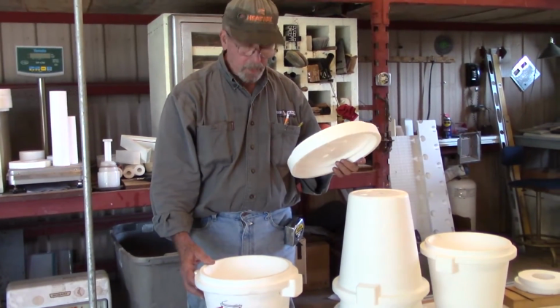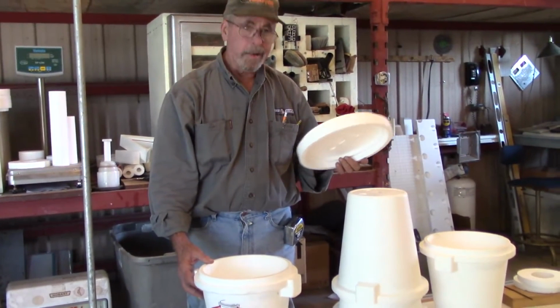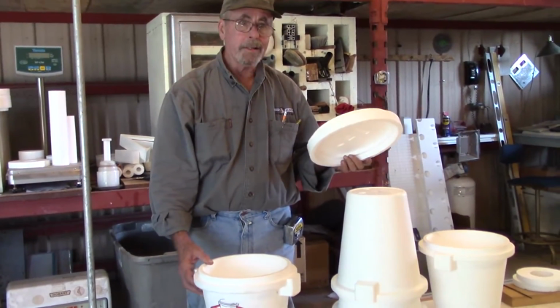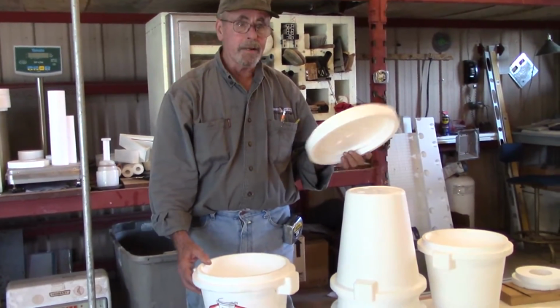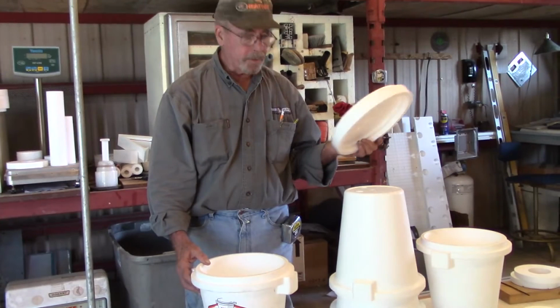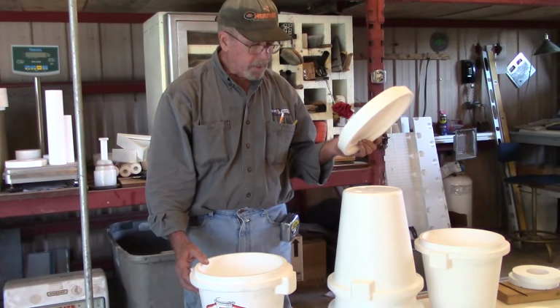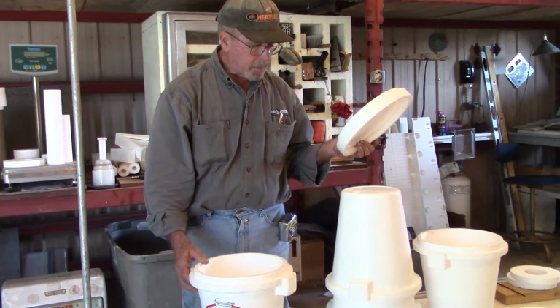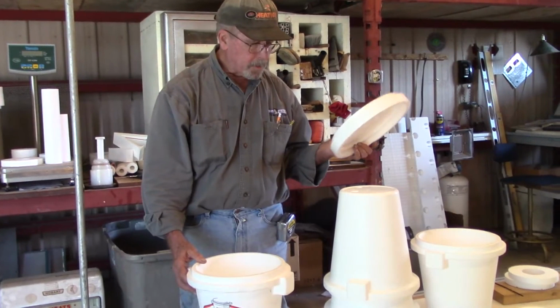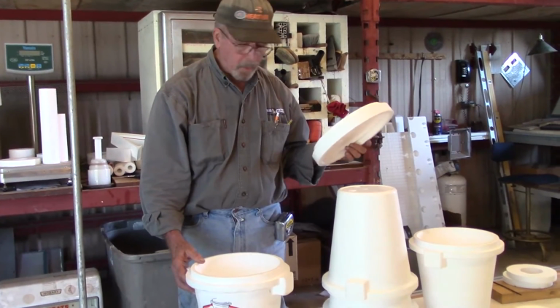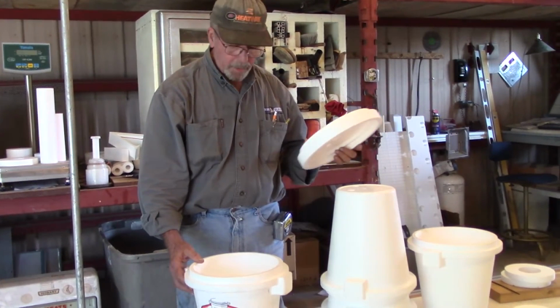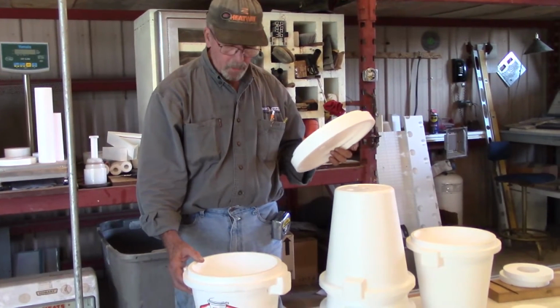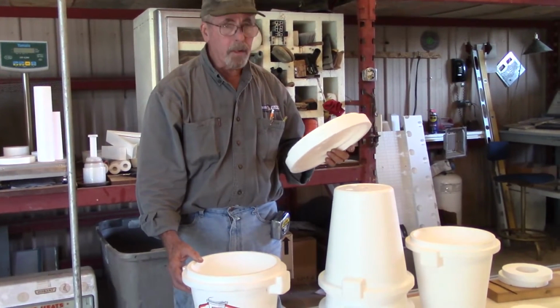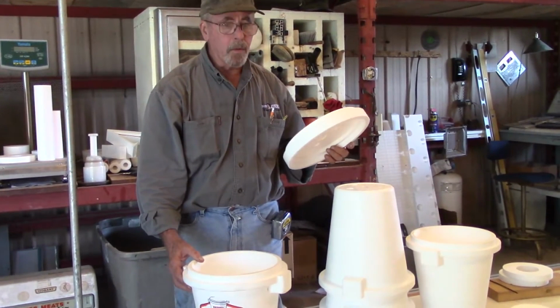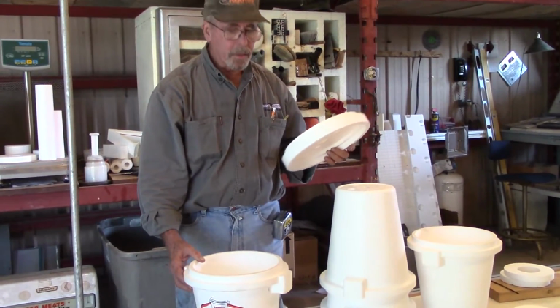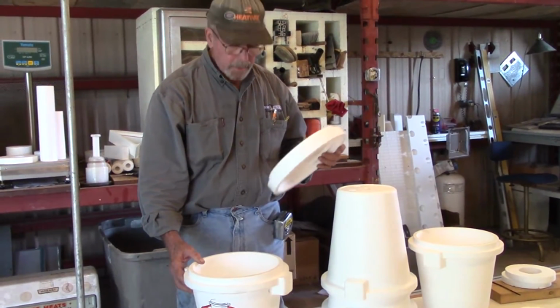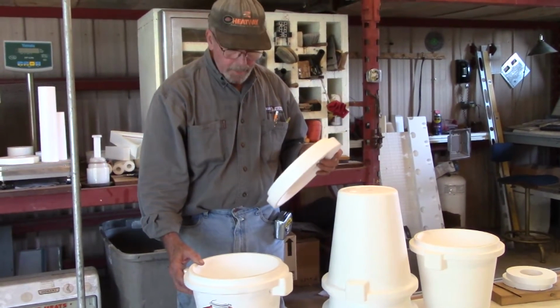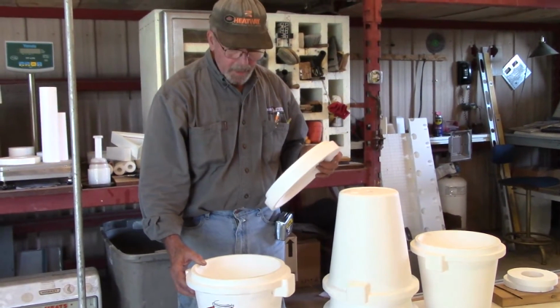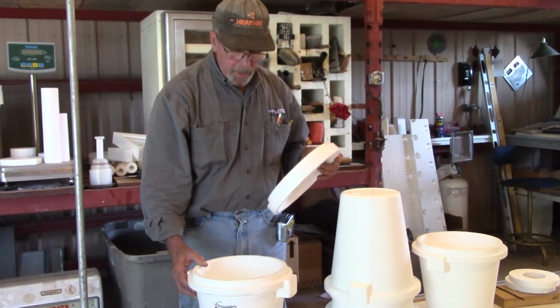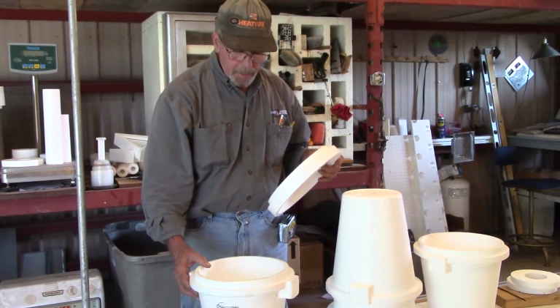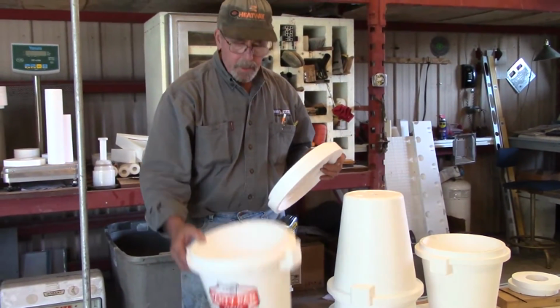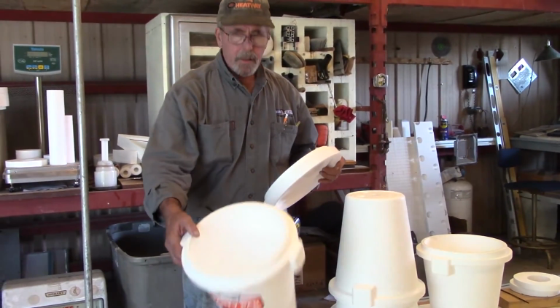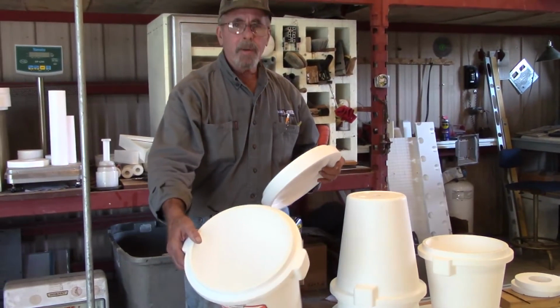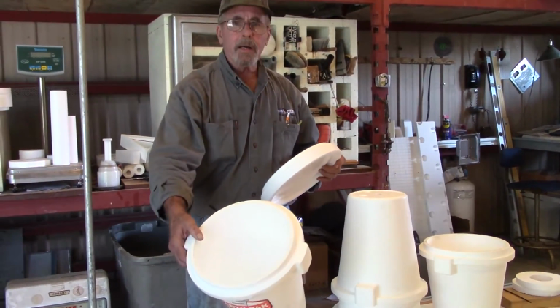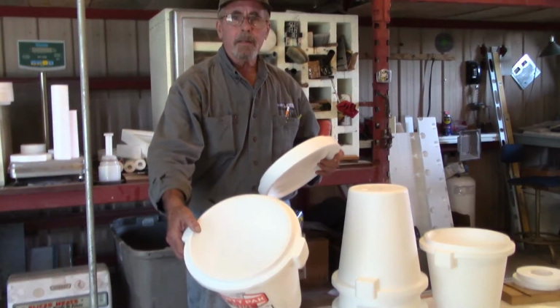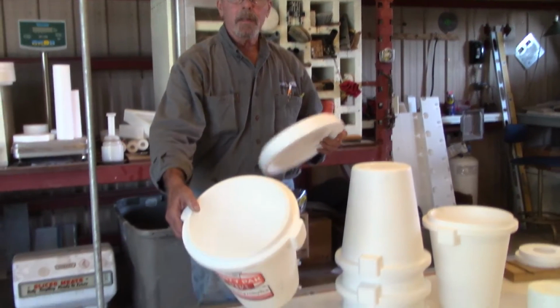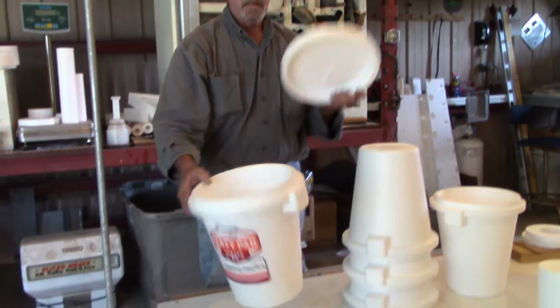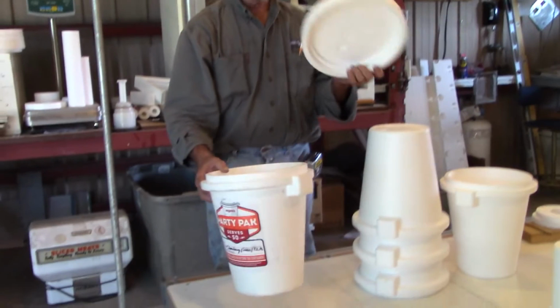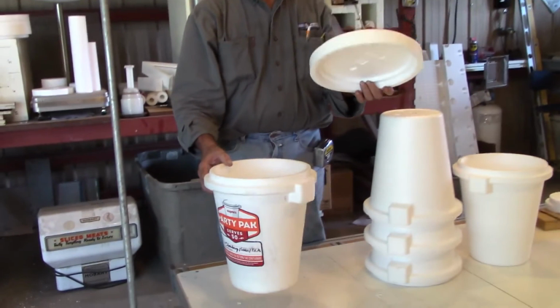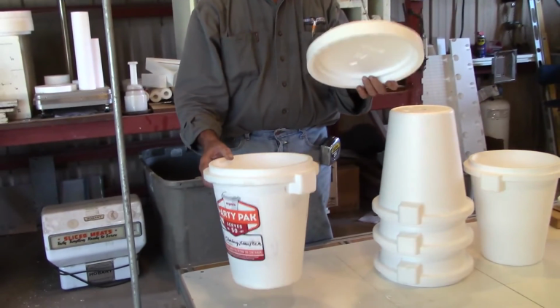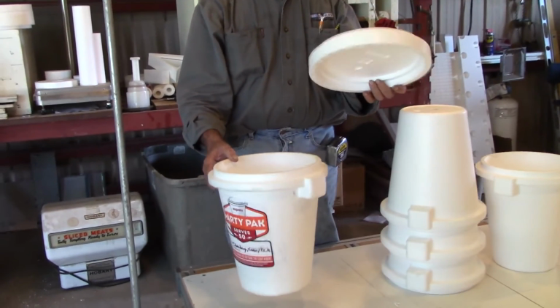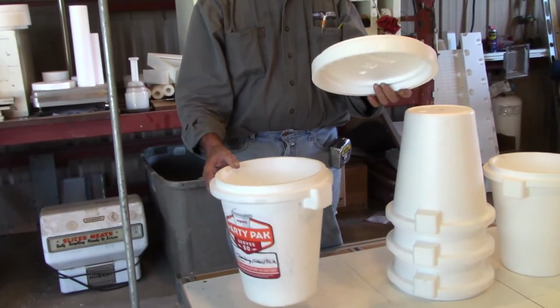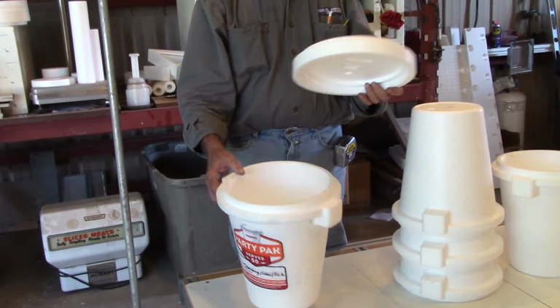I did this yesterday, so this is all brand new, but it'll work. Anyway, the bucket and the lid both get used.